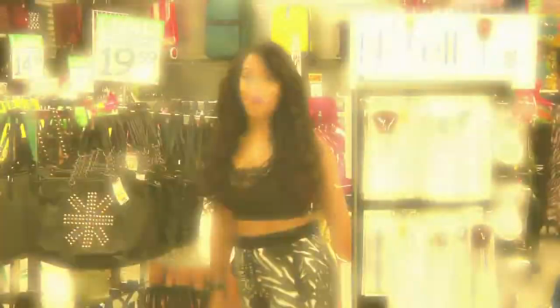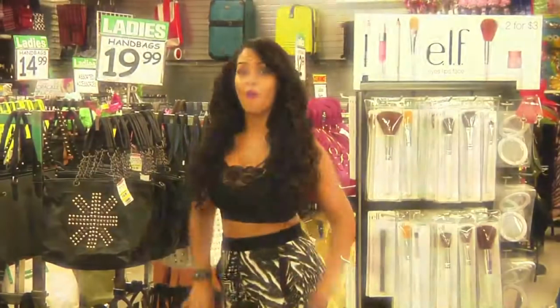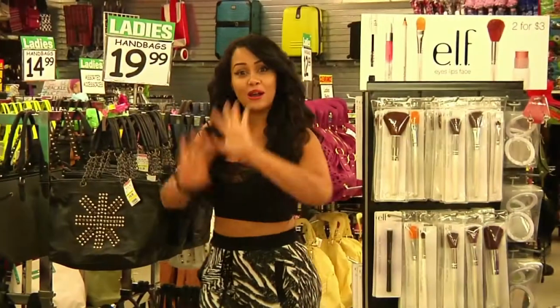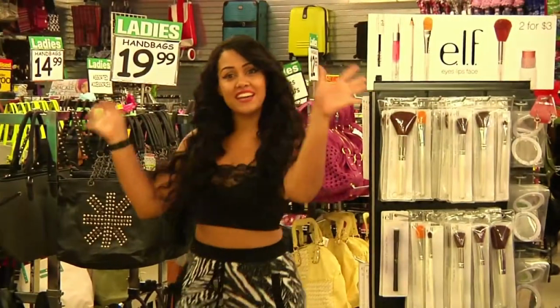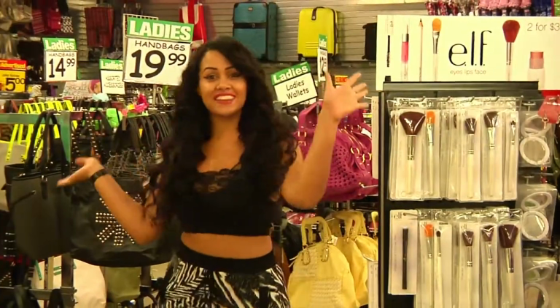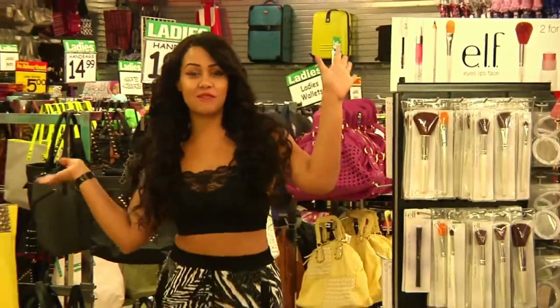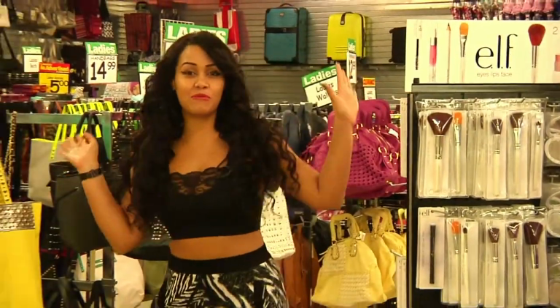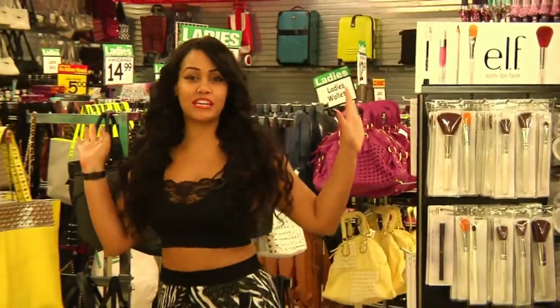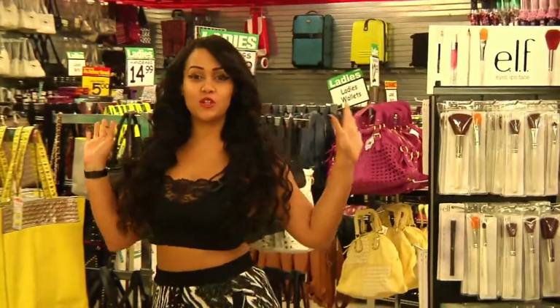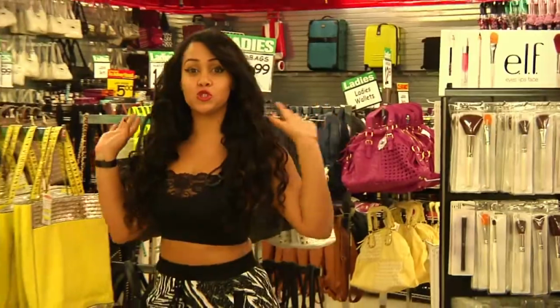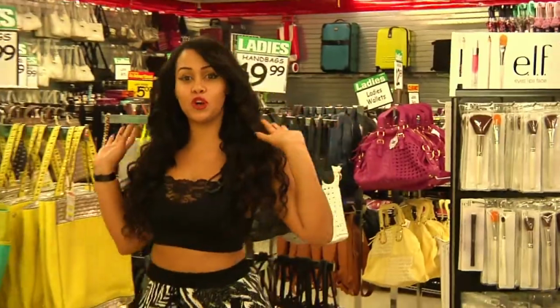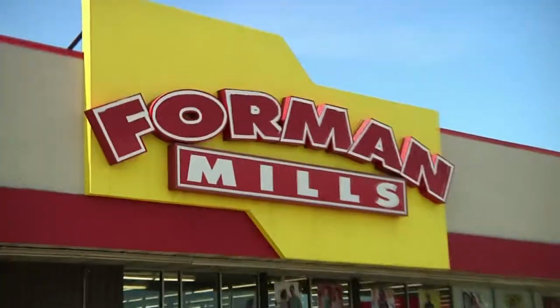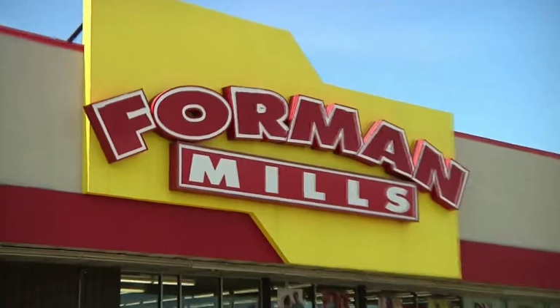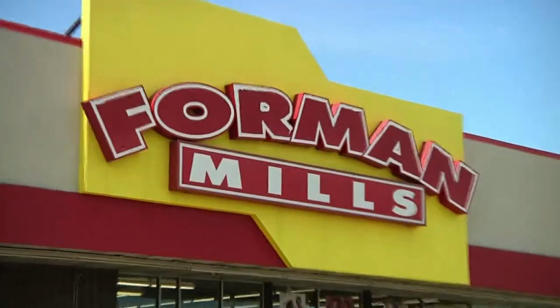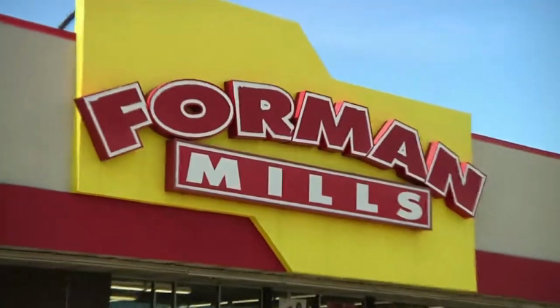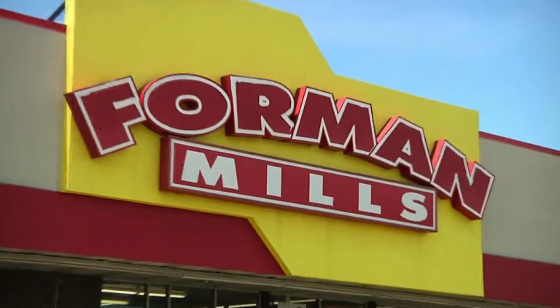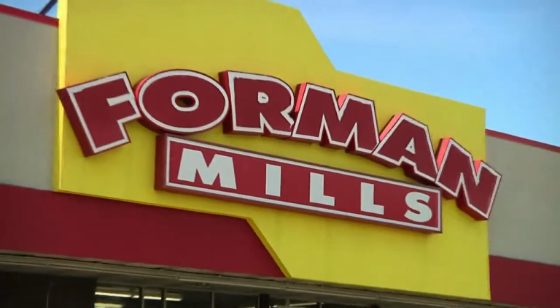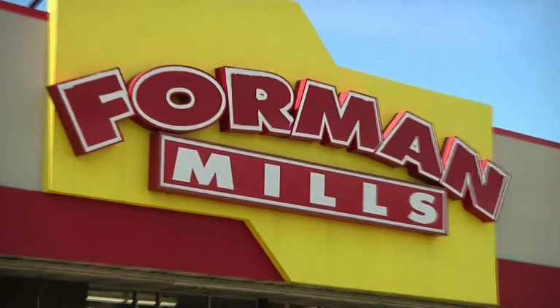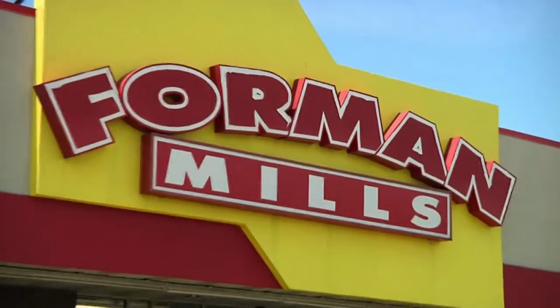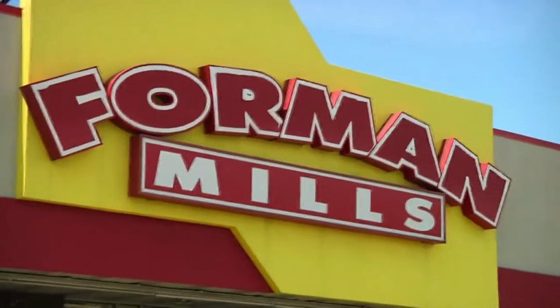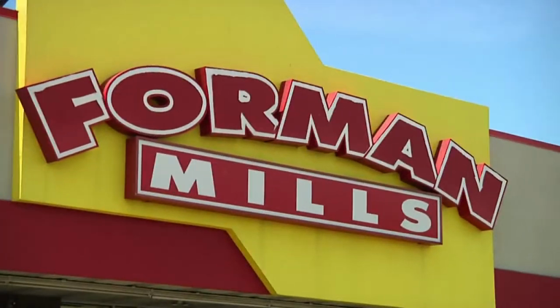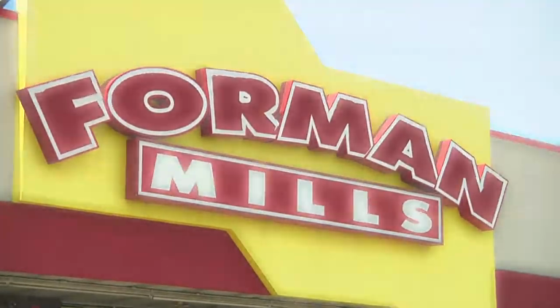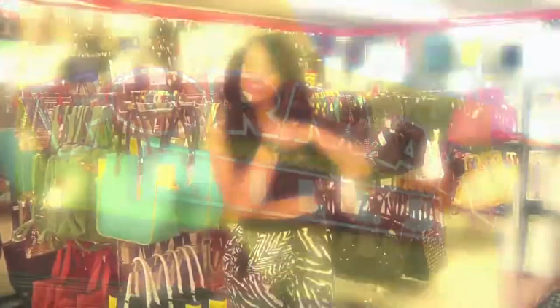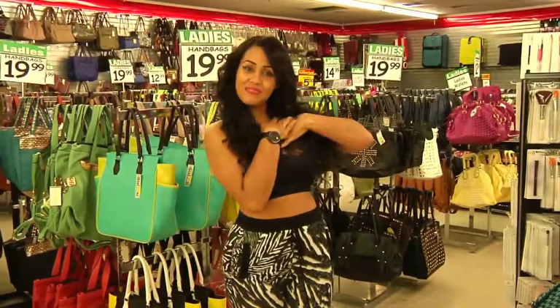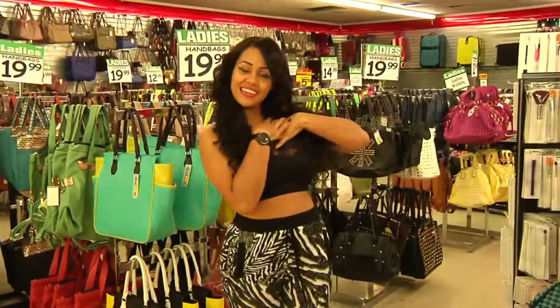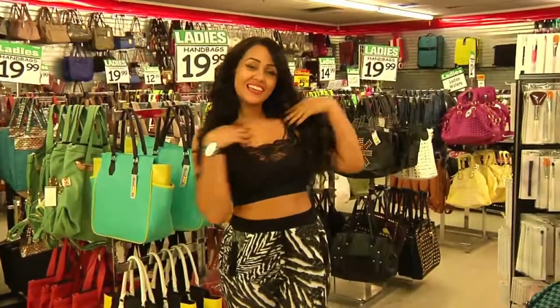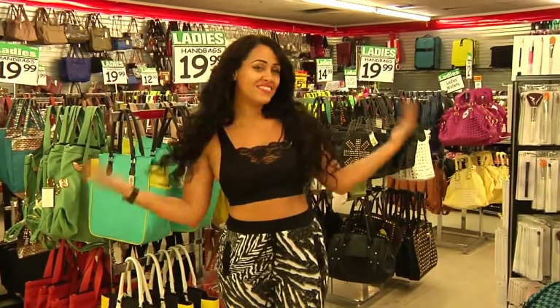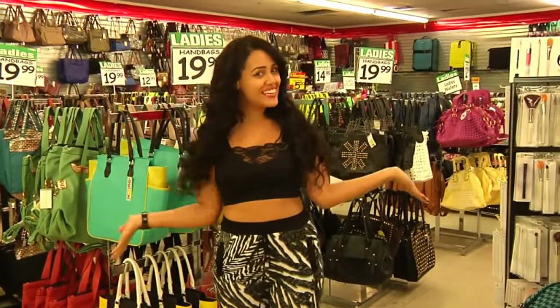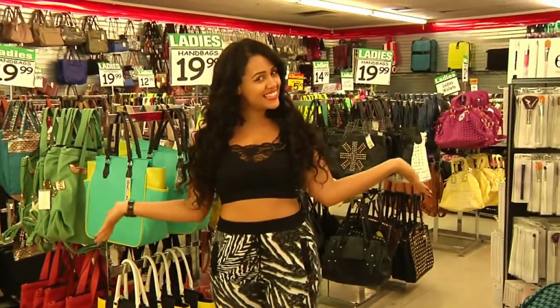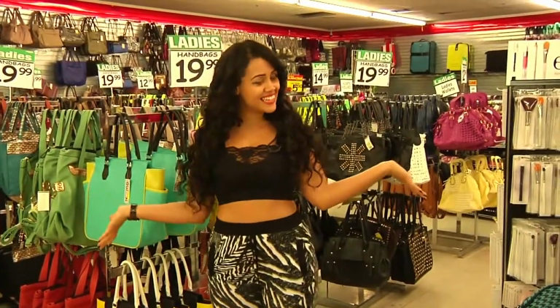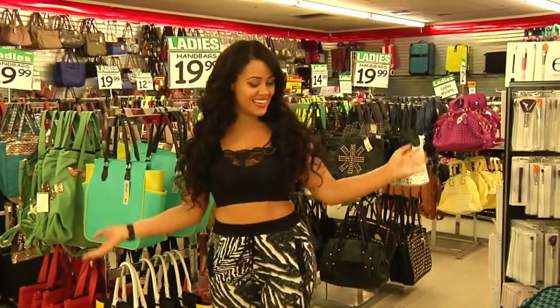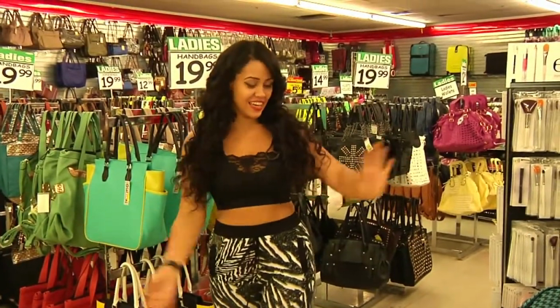Hola, mi gente. Bienvenidos todos to Forman Mills TV. We have Lou, Vanessa again.